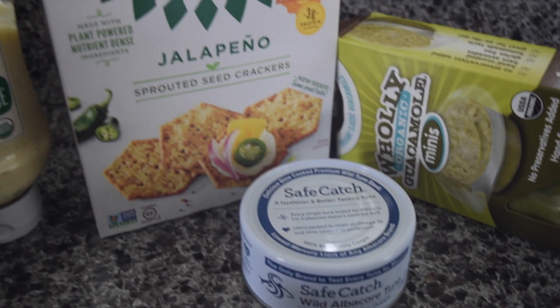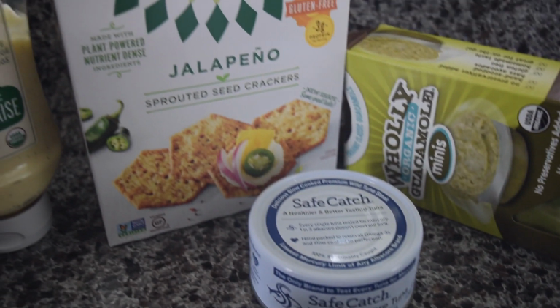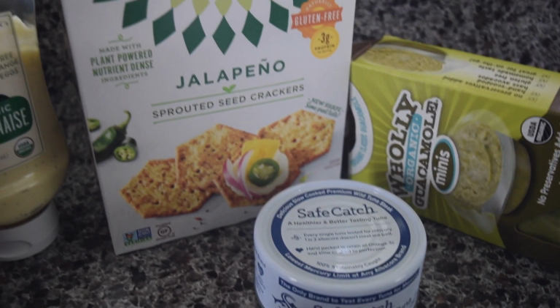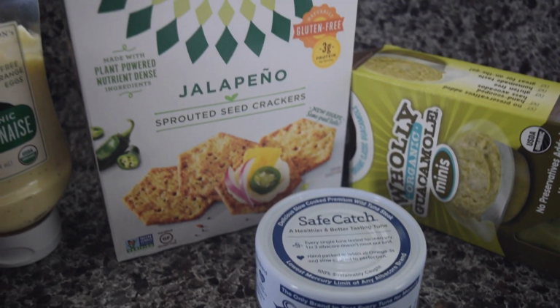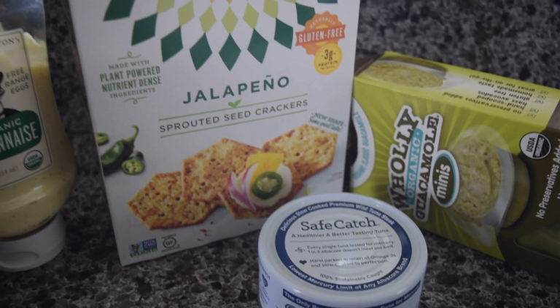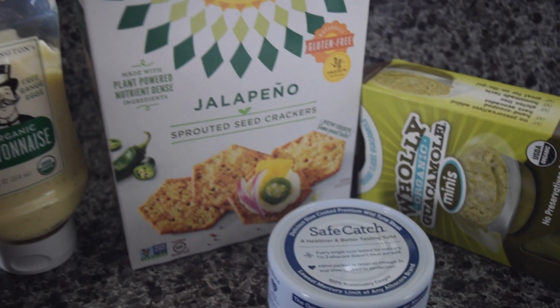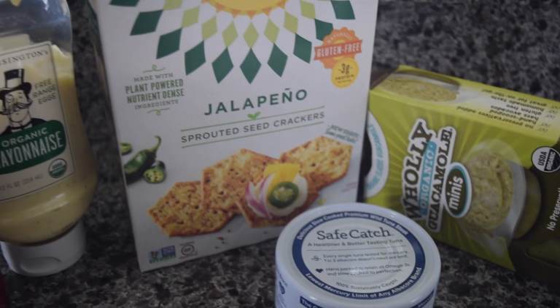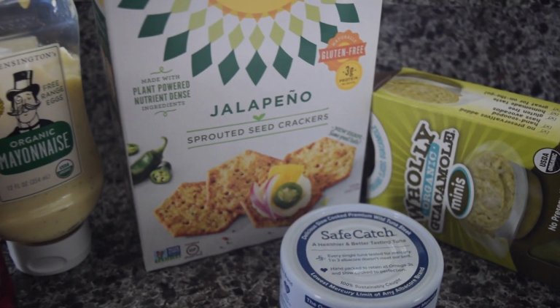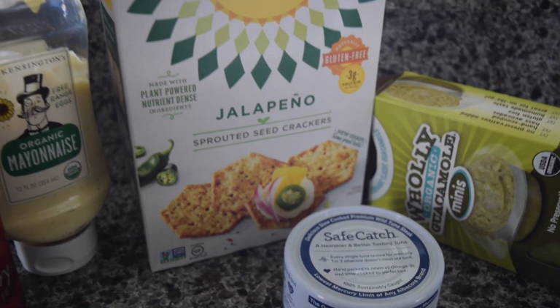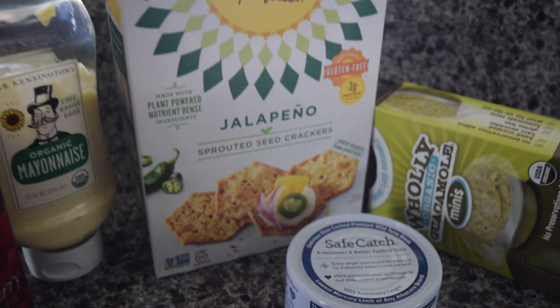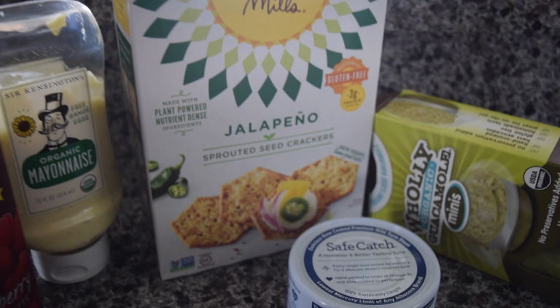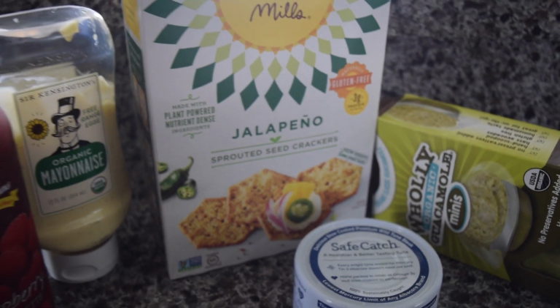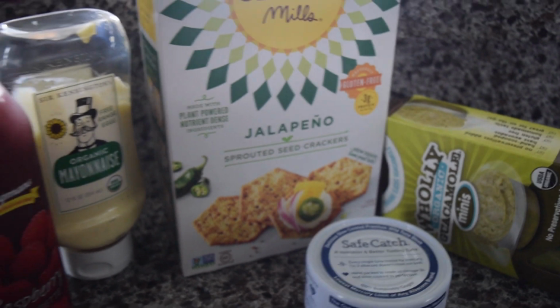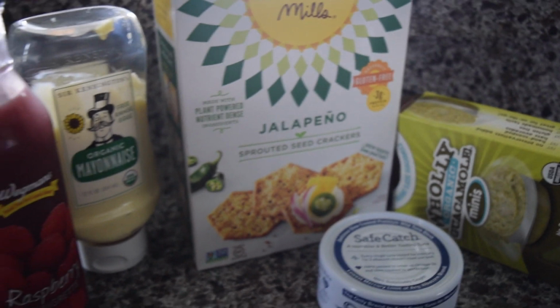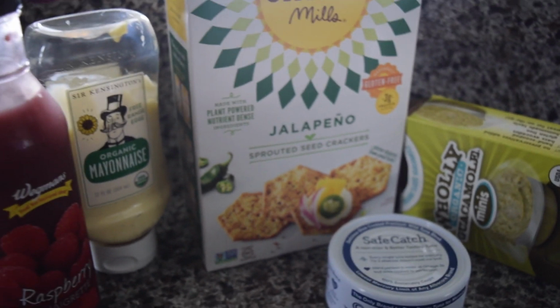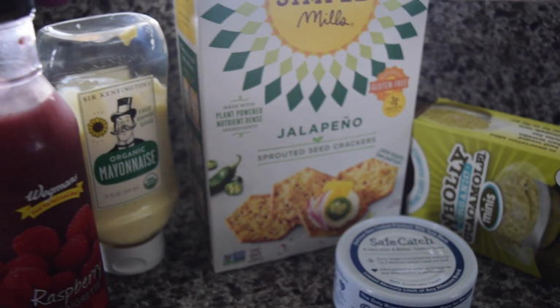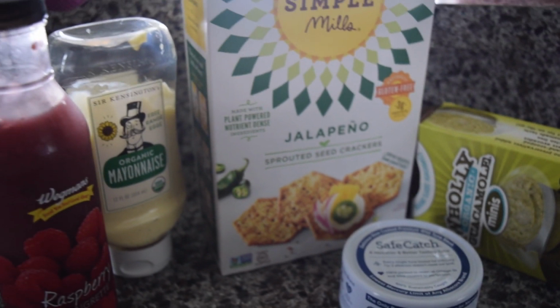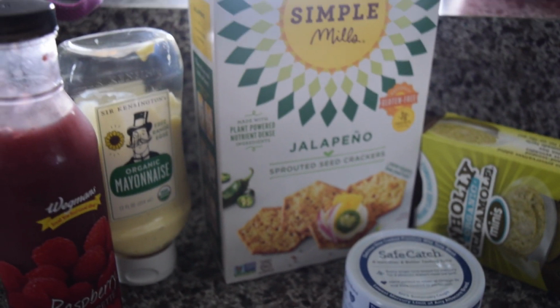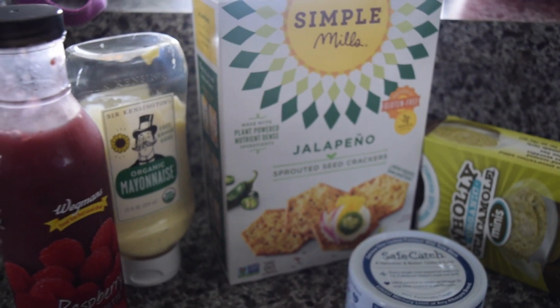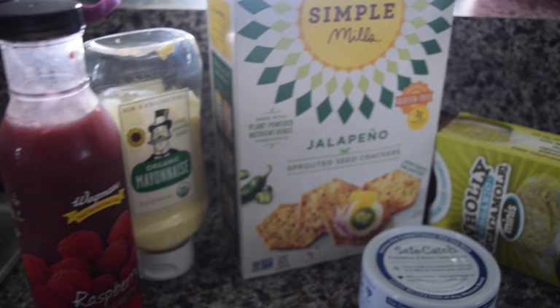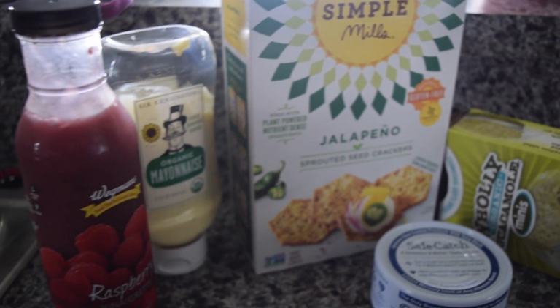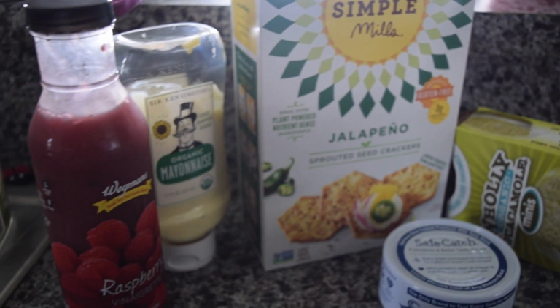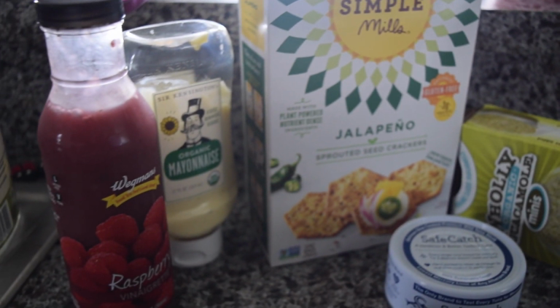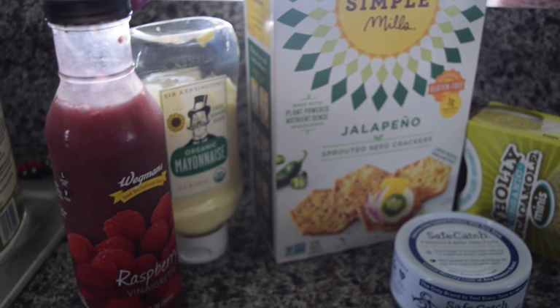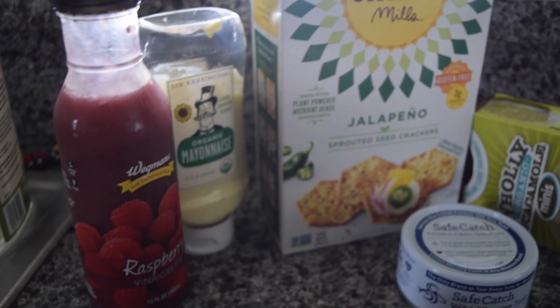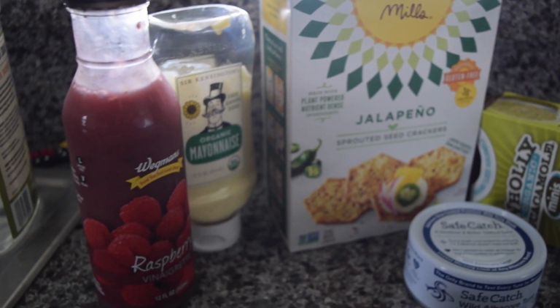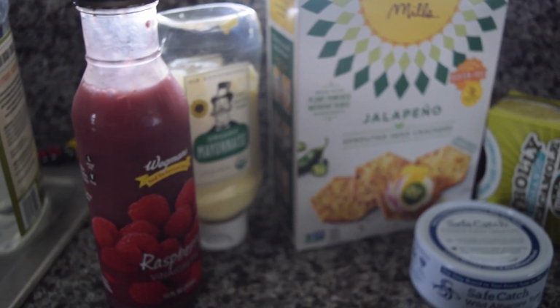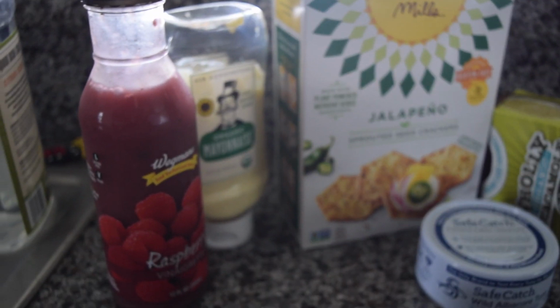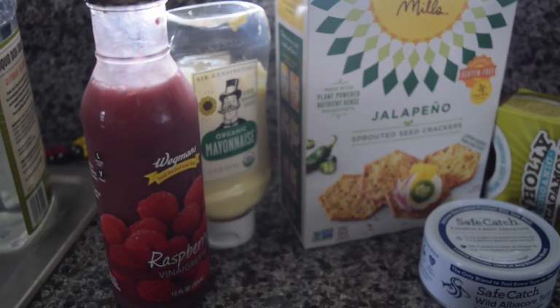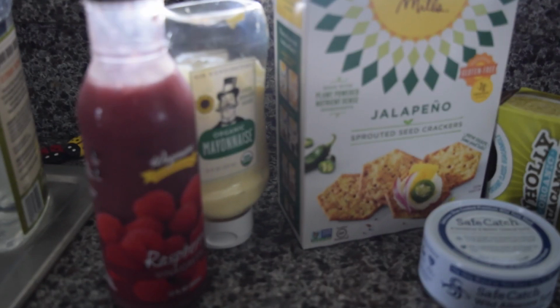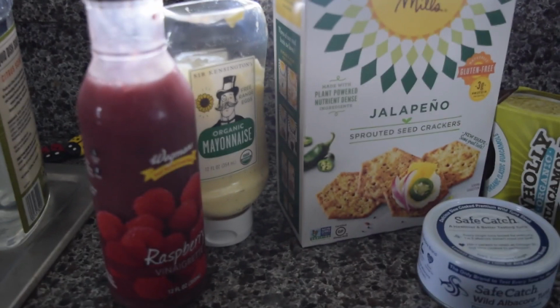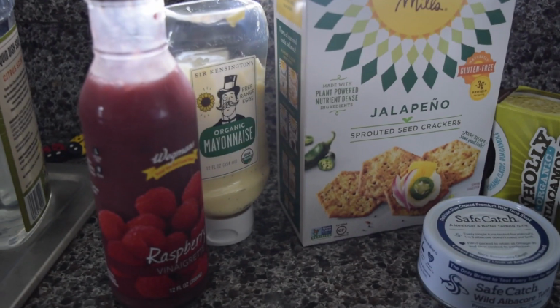As you can see, I like to use a tuna fish from Safe Catch because it's mercury tested and safe when you're pregnant.